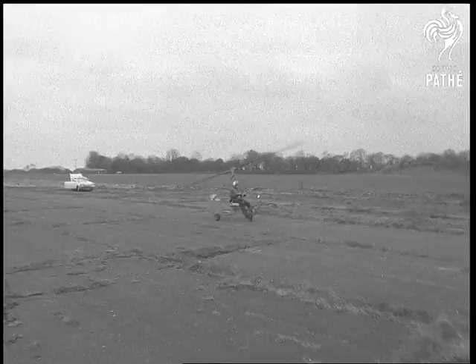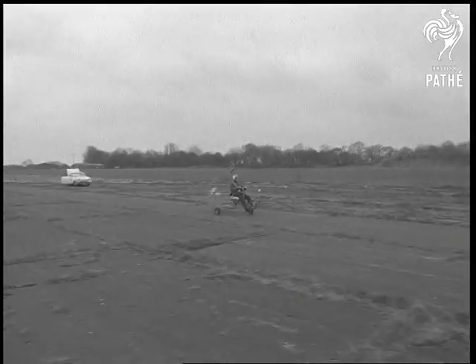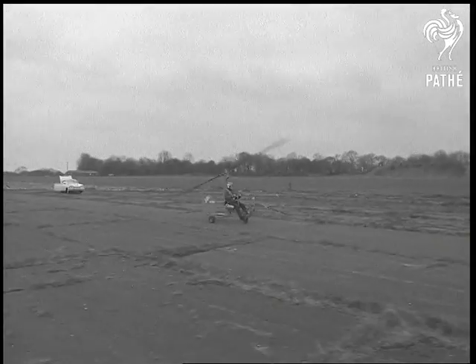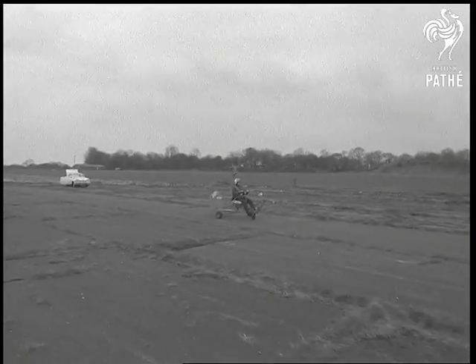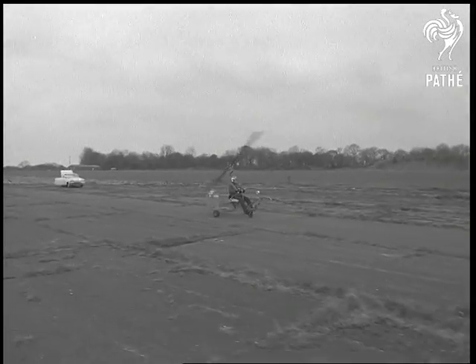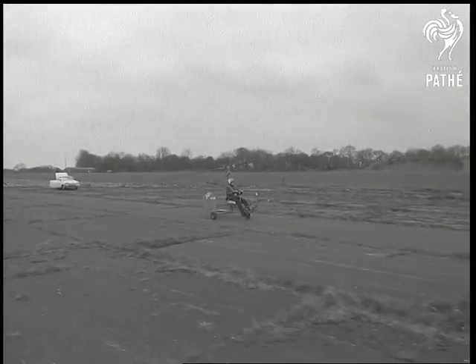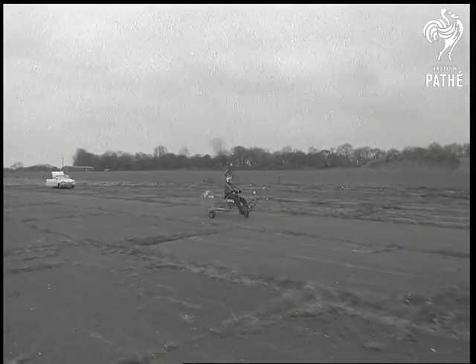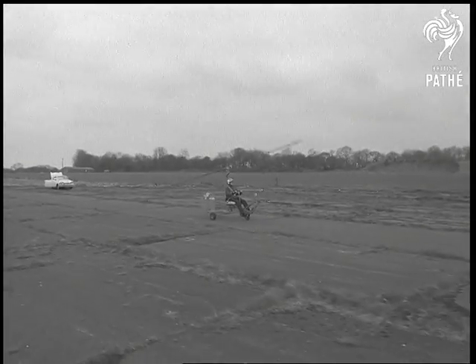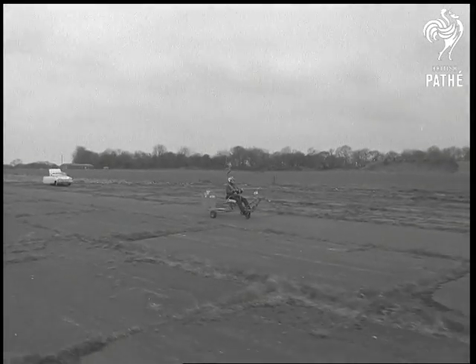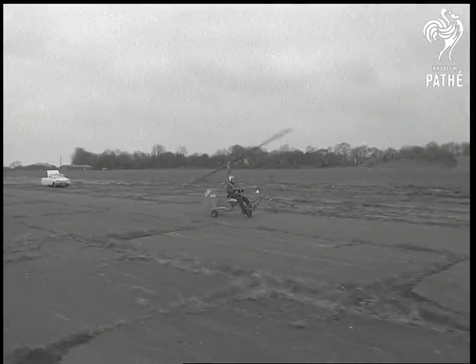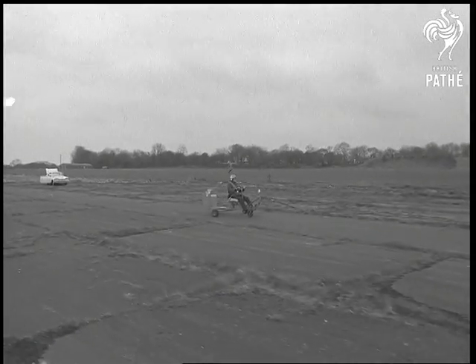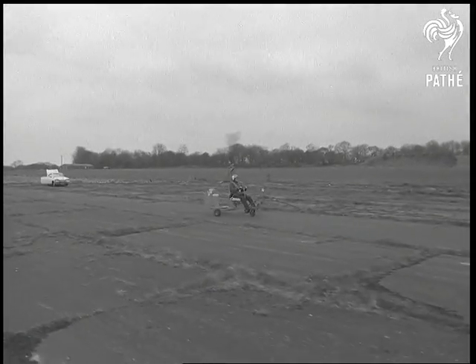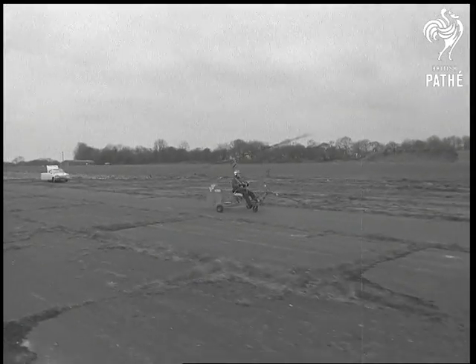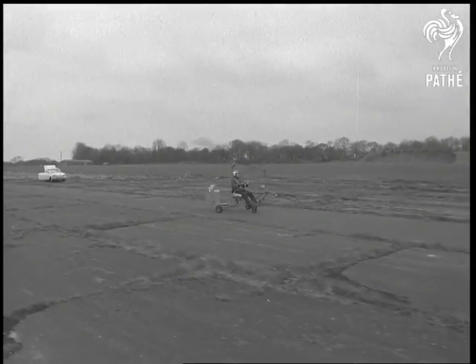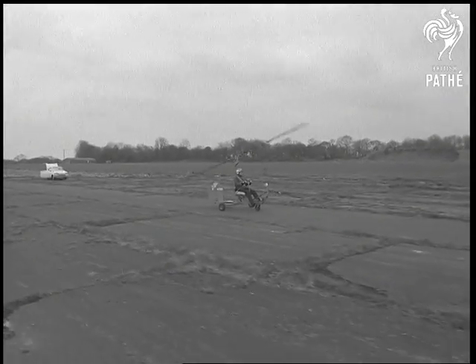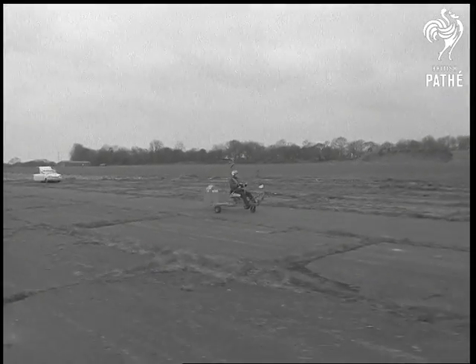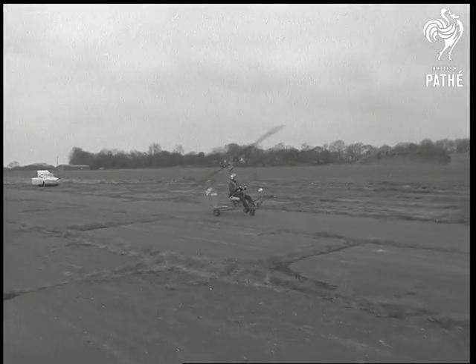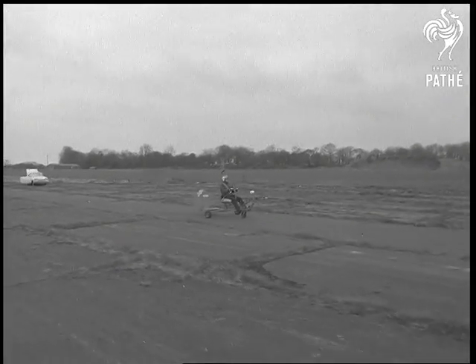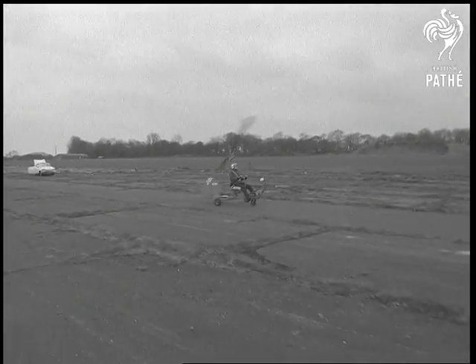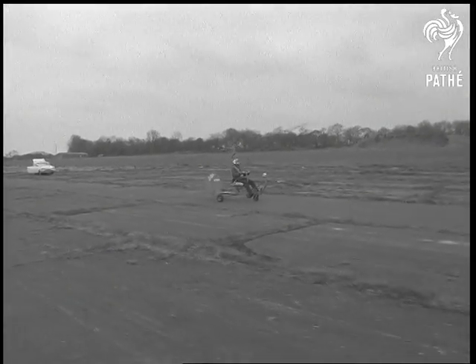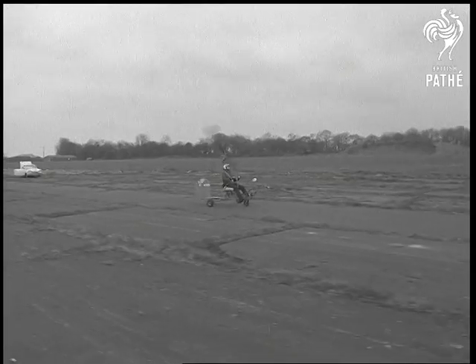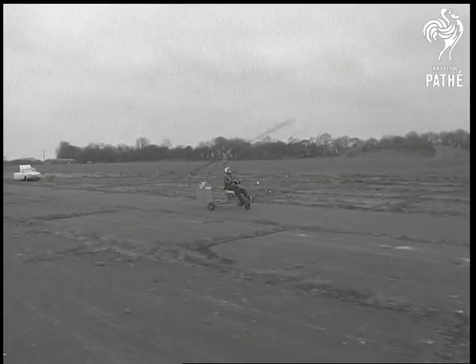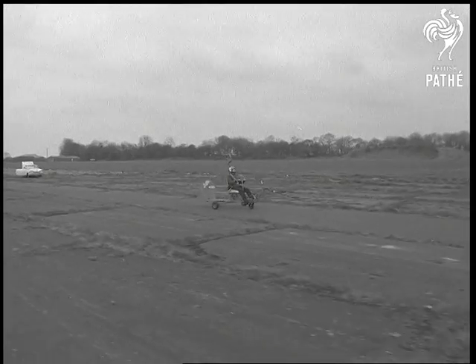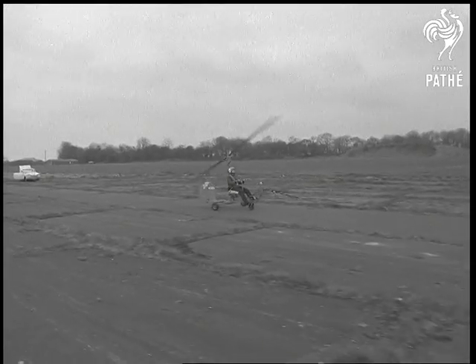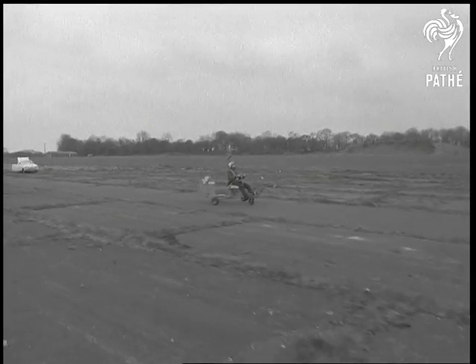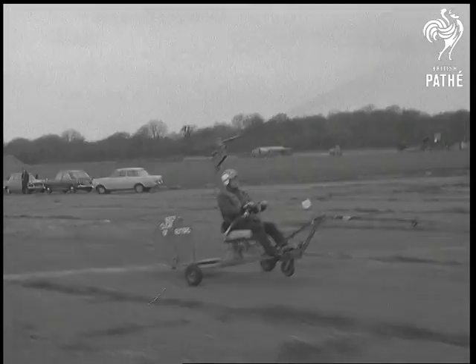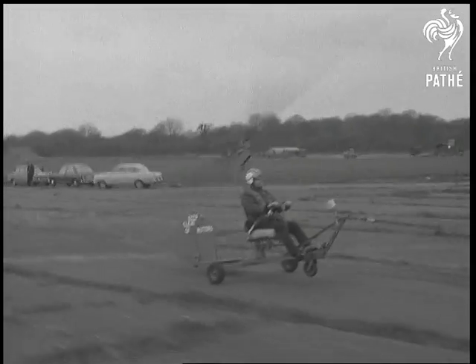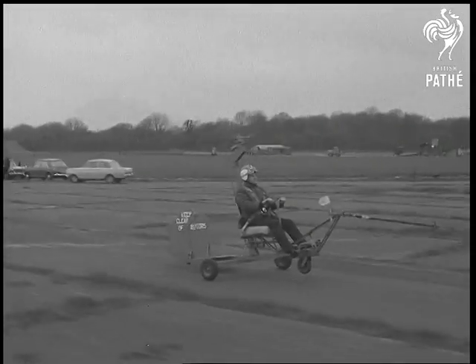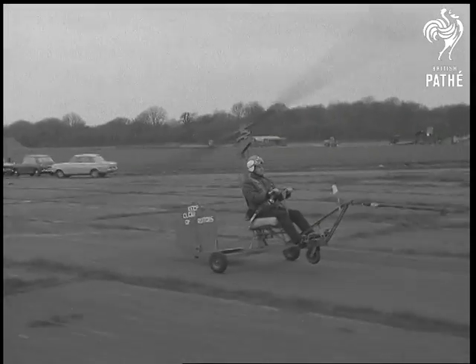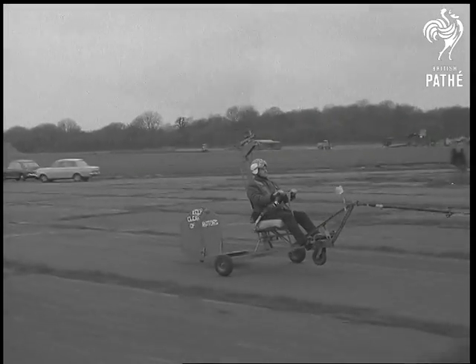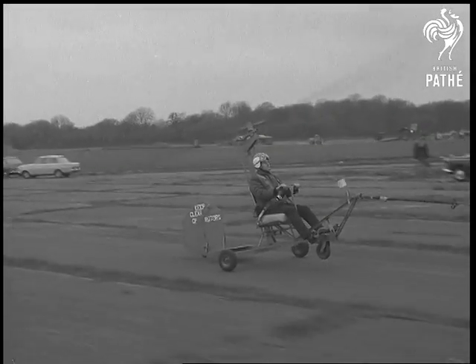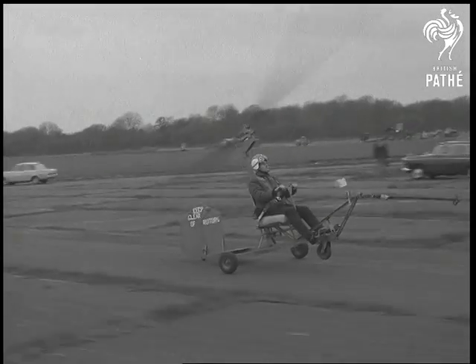Eventually, he'll try to get a flying license. Meanwhile, he's content with this form of gliding.